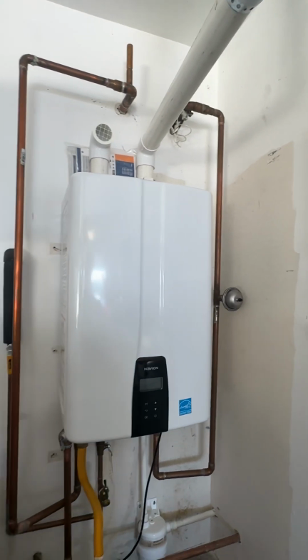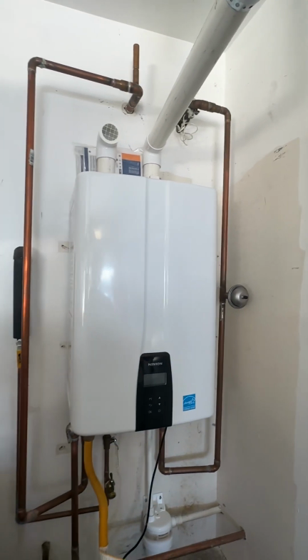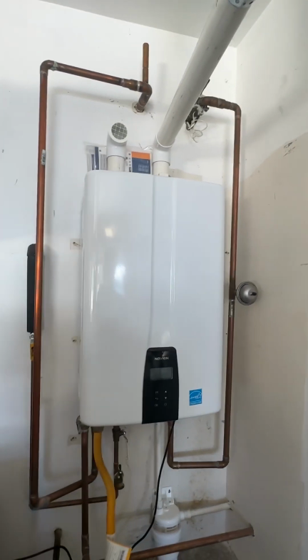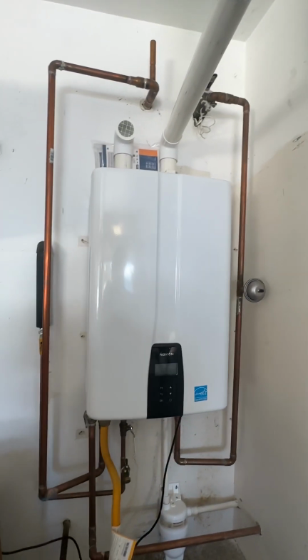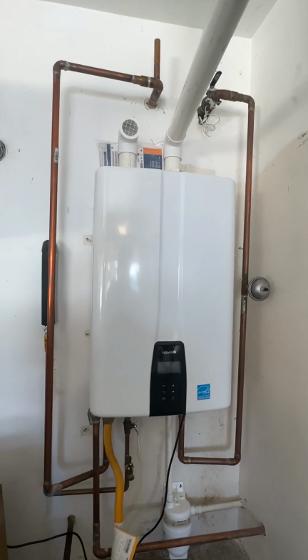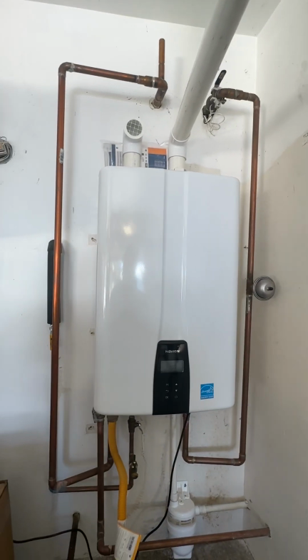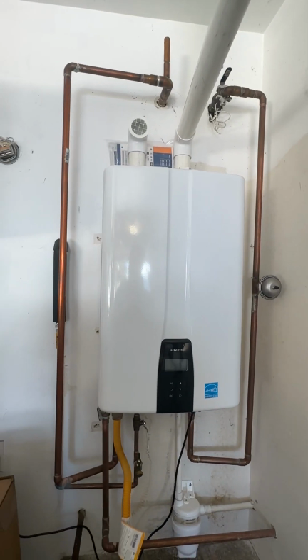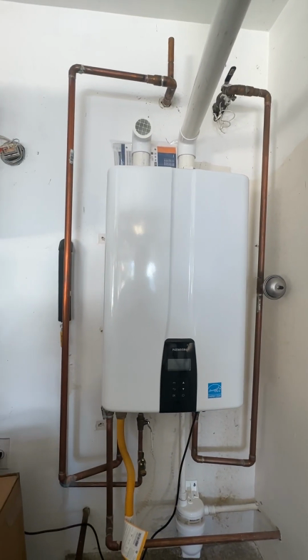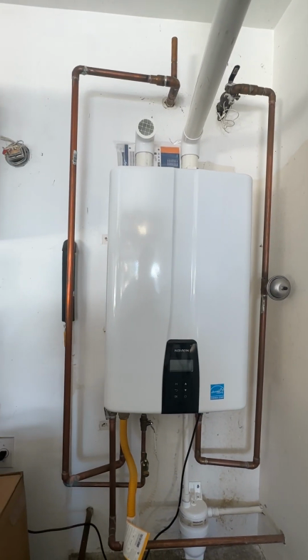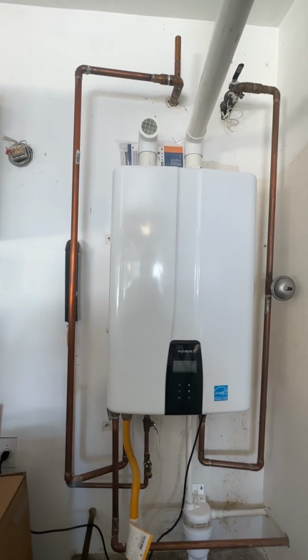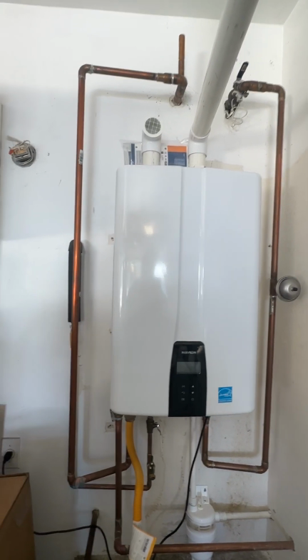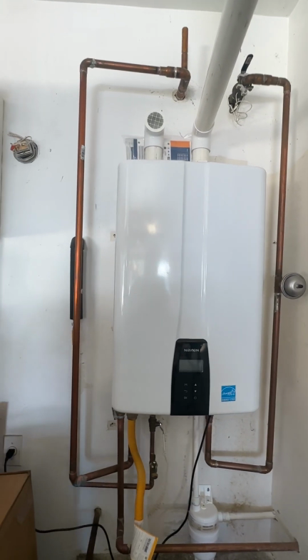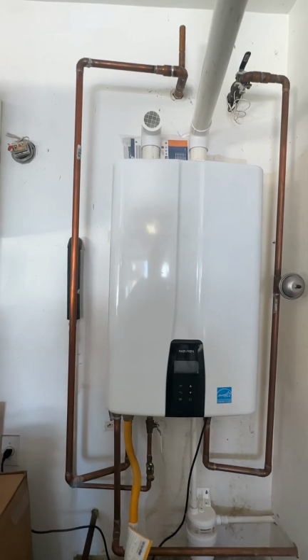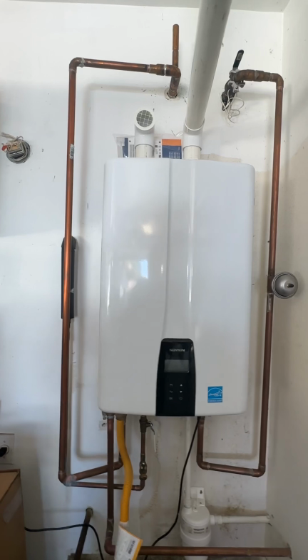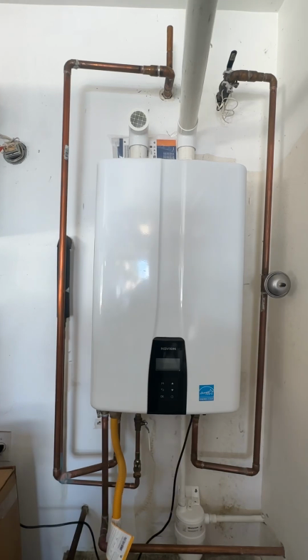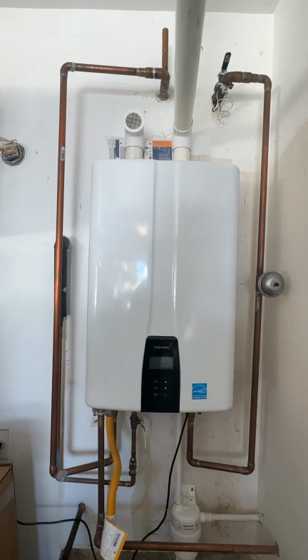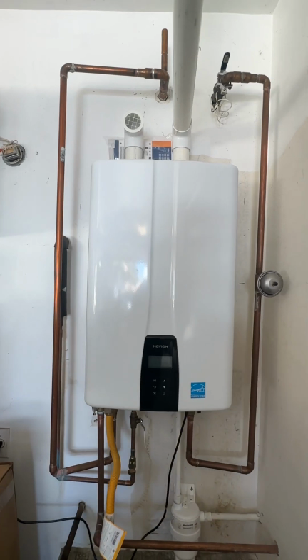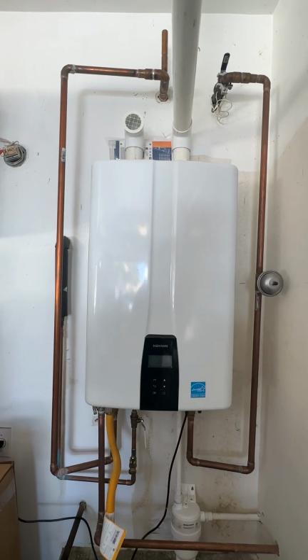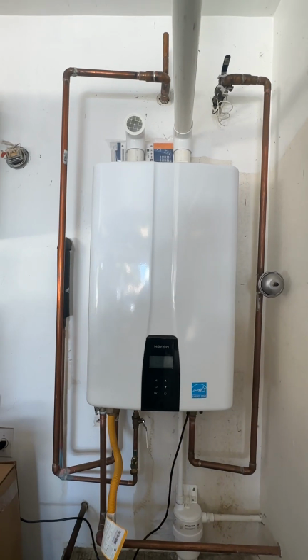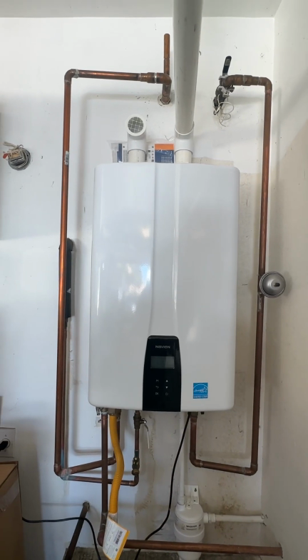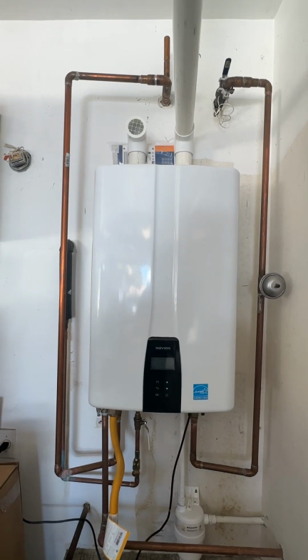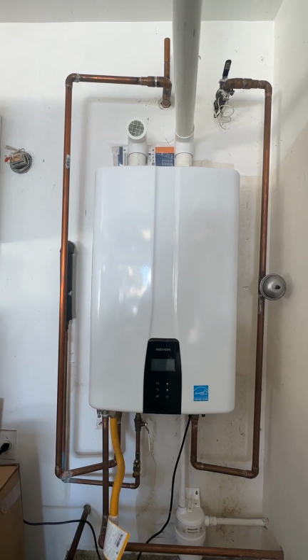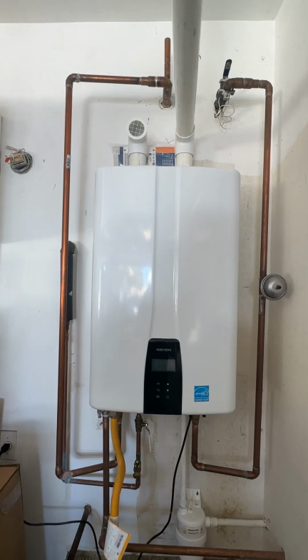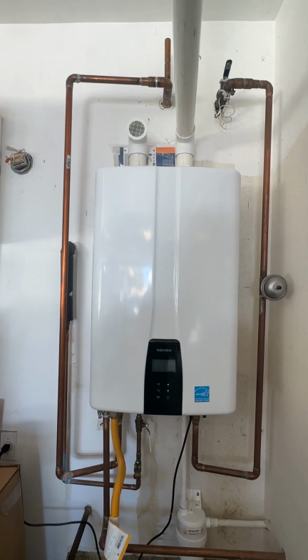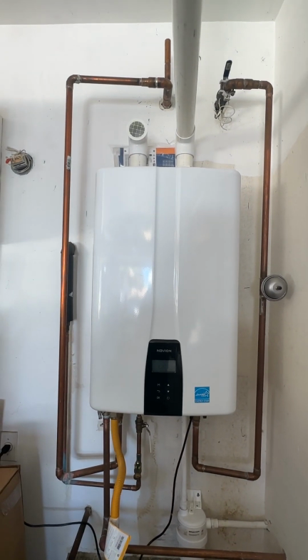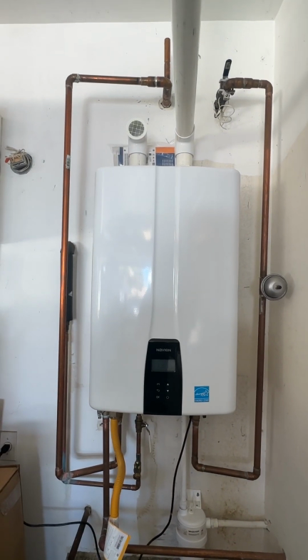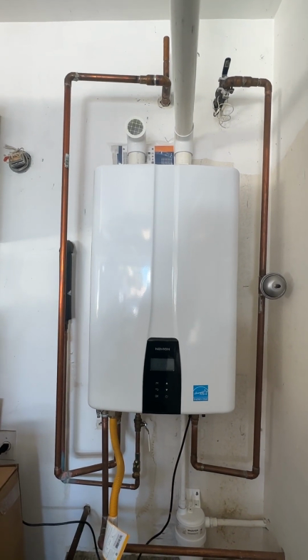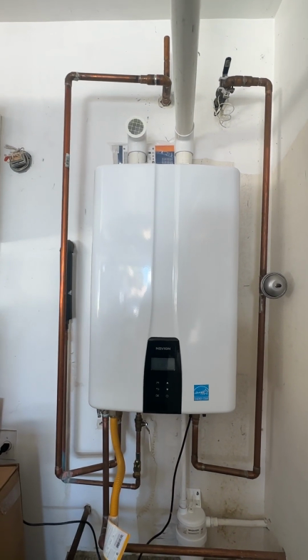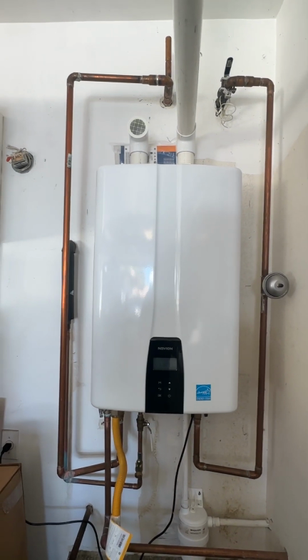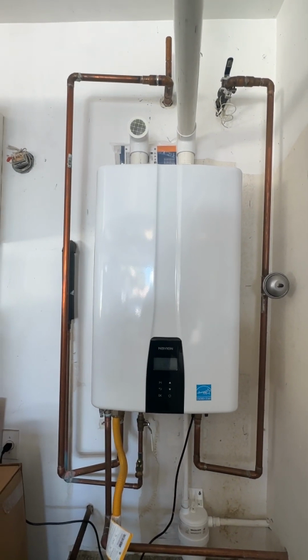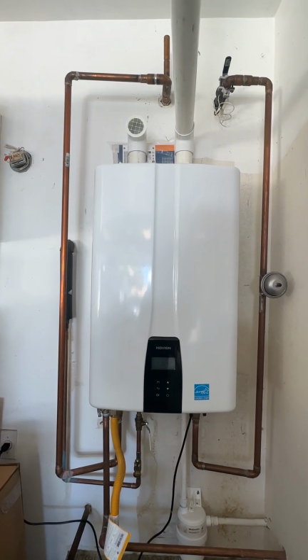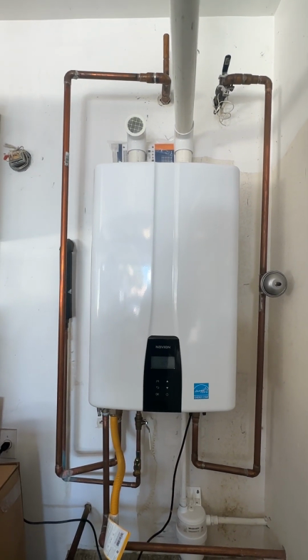There you go. This is why you hire a Navien certified professional to do your tankless water heater install.